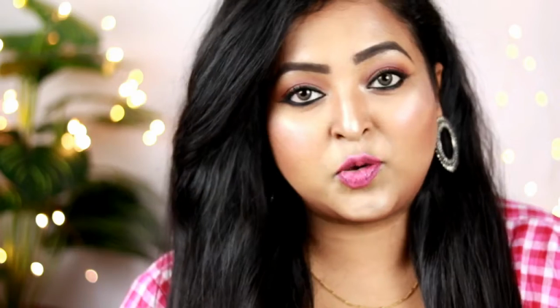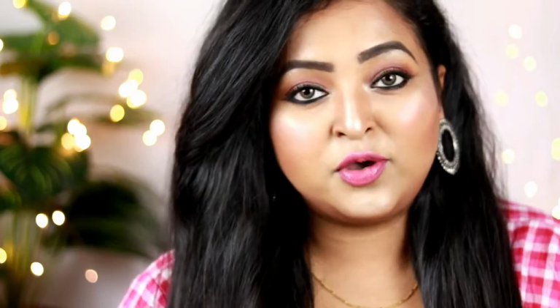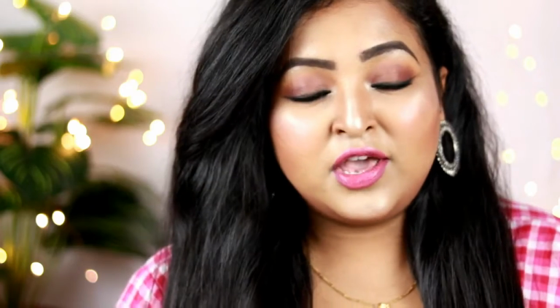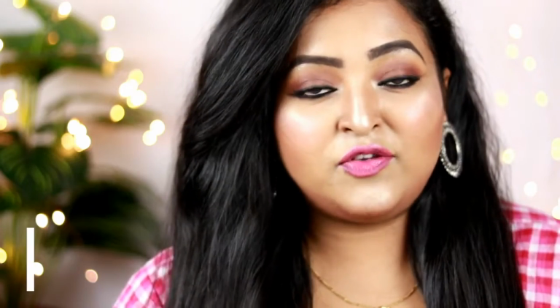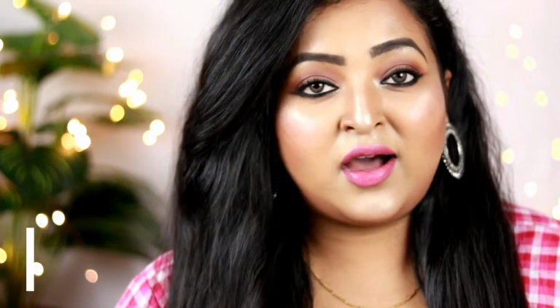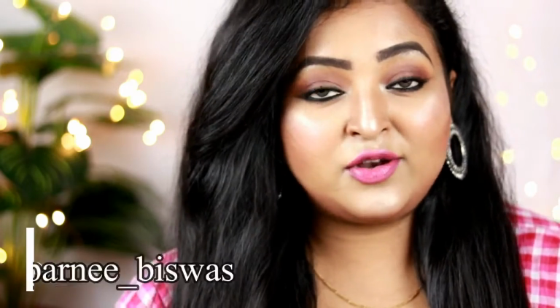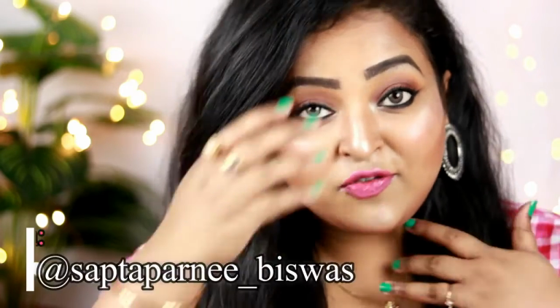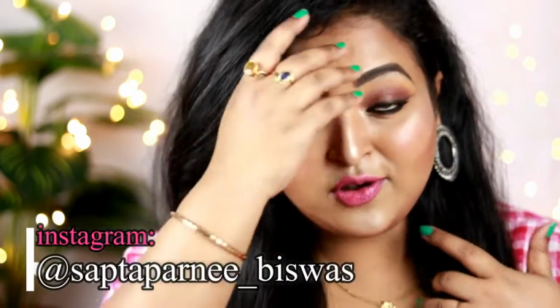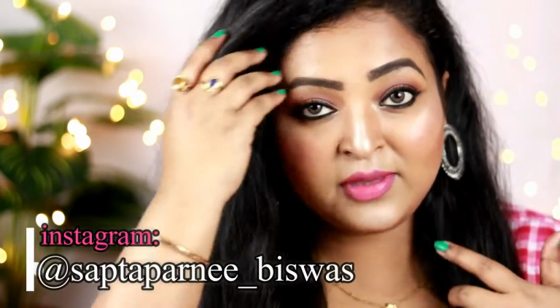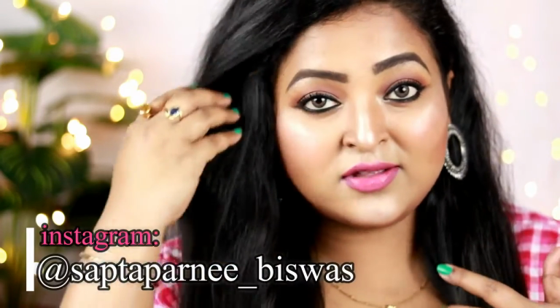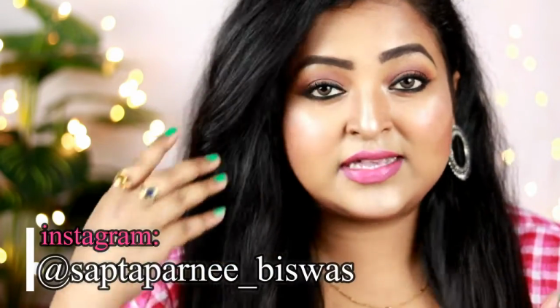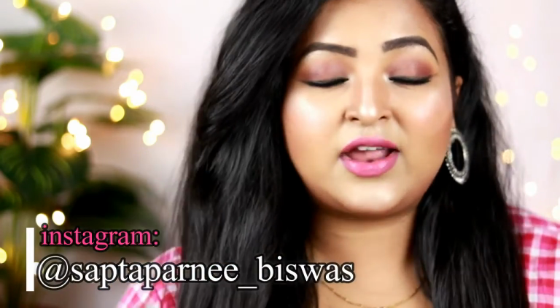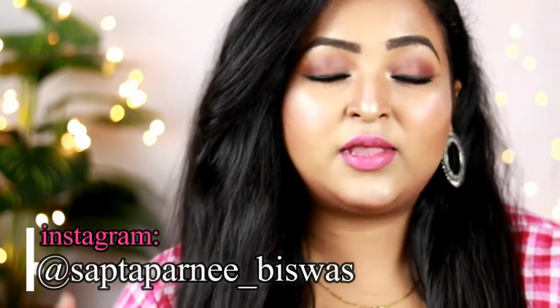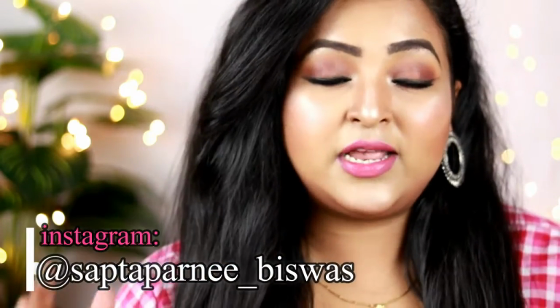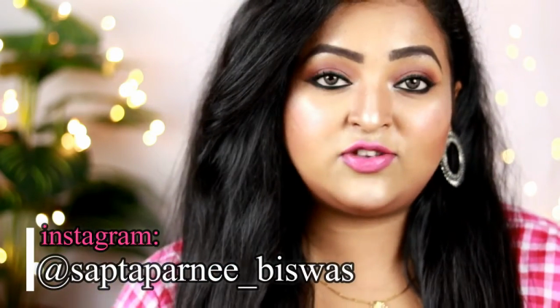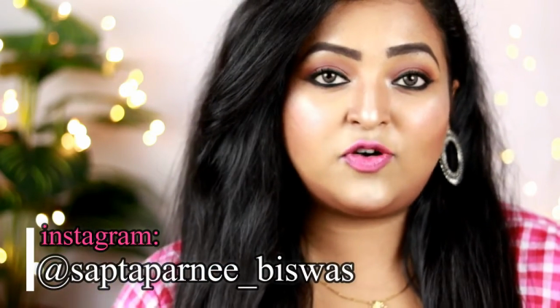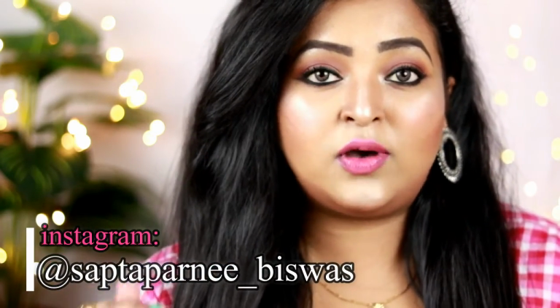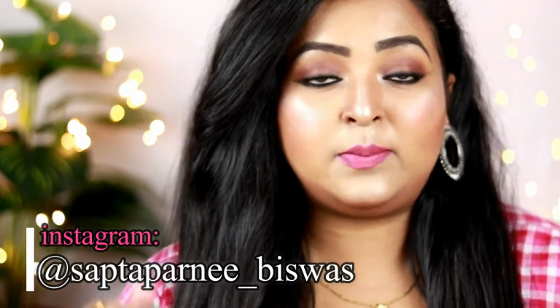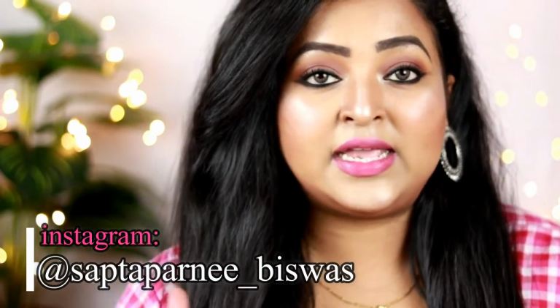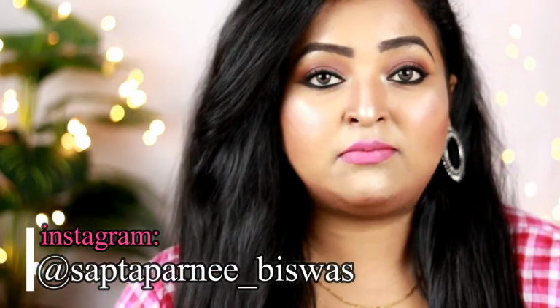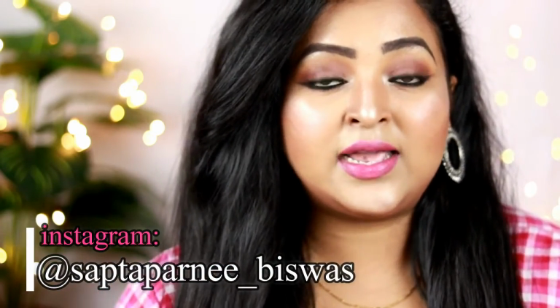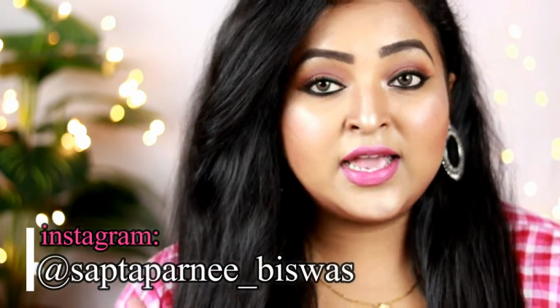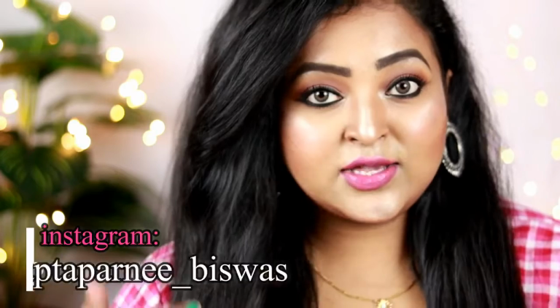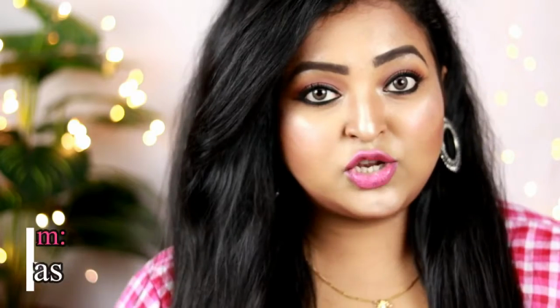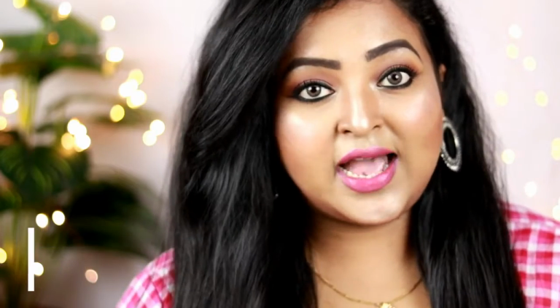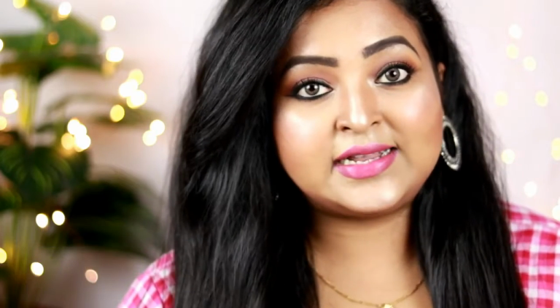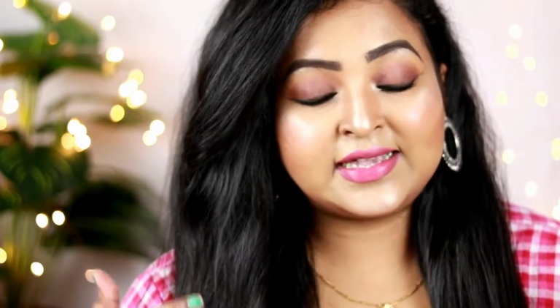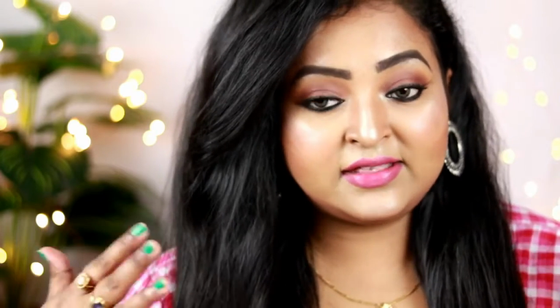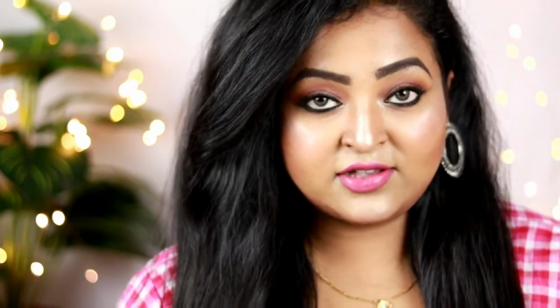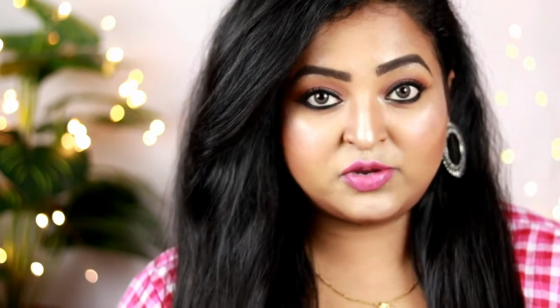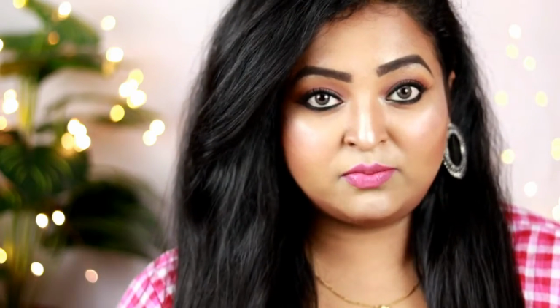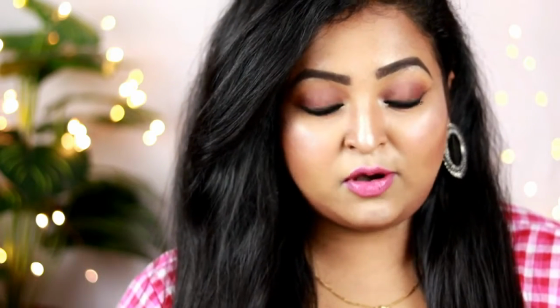So if you are not following me on Instagram, please do follow. I'll be linking my social handles in the description box.